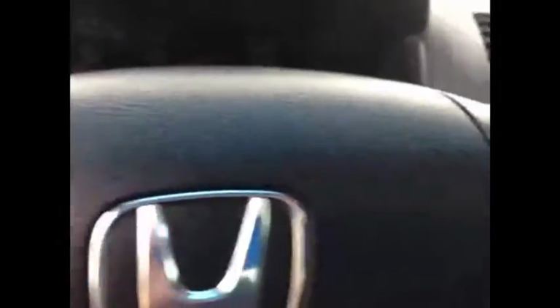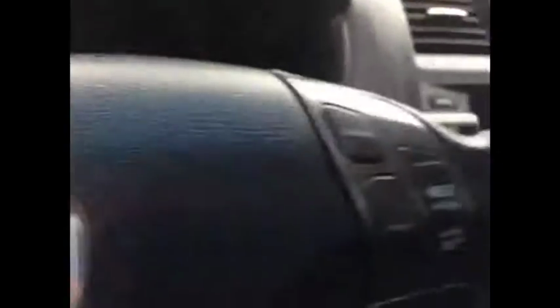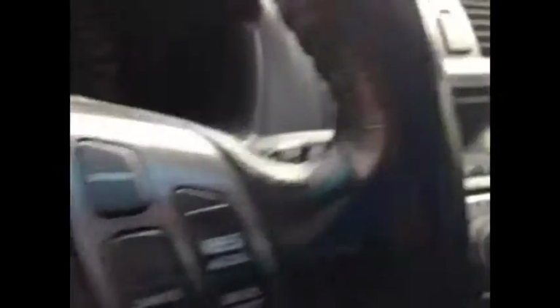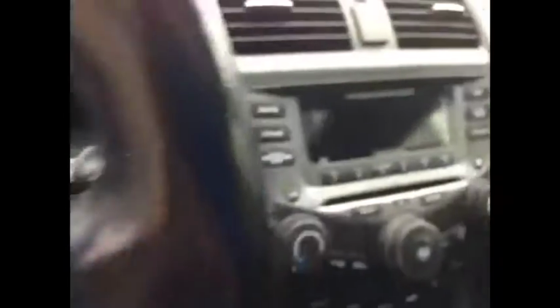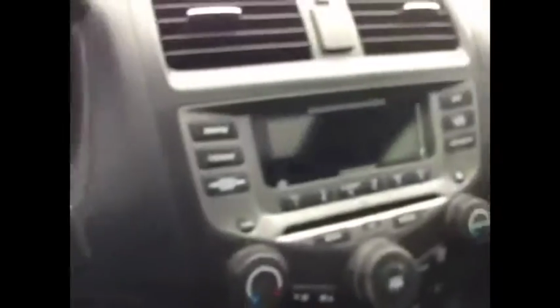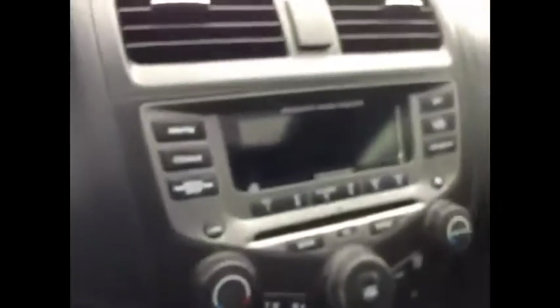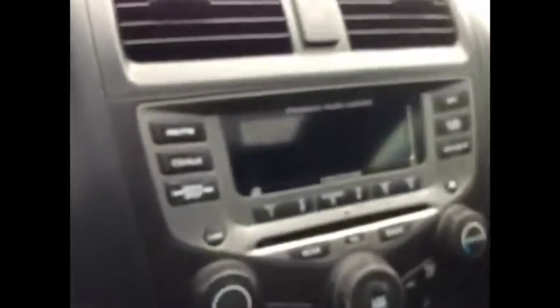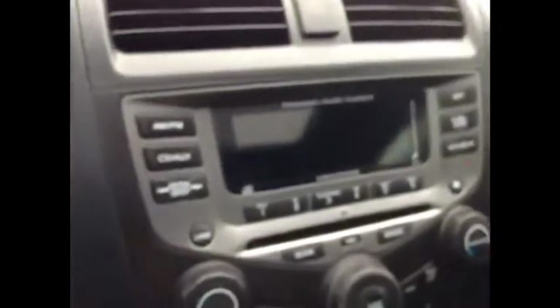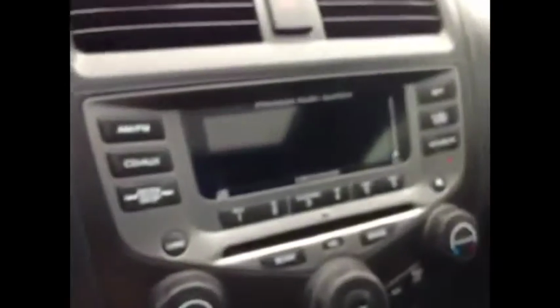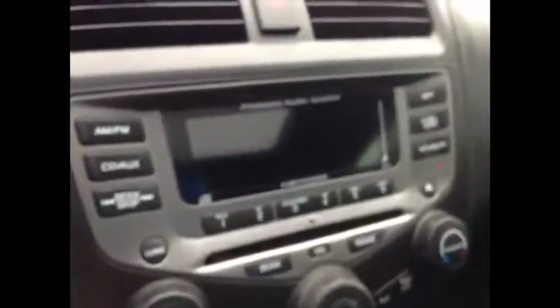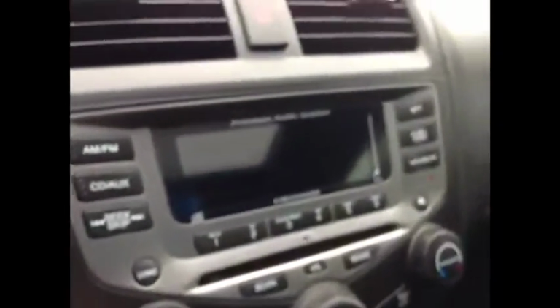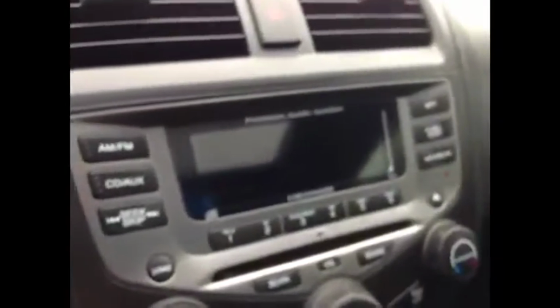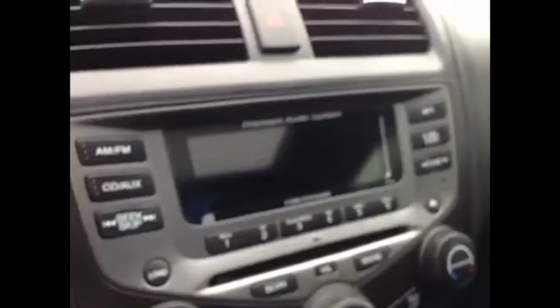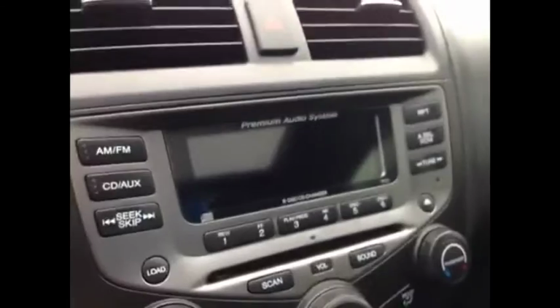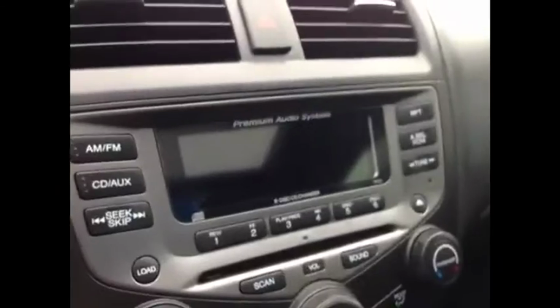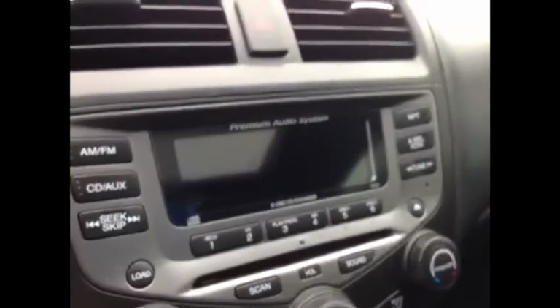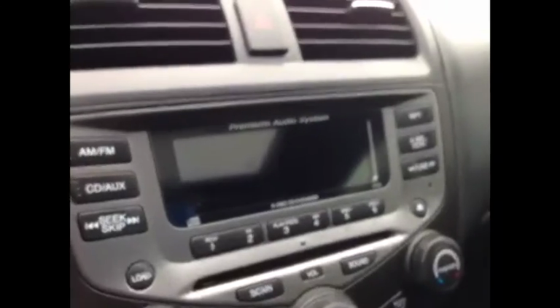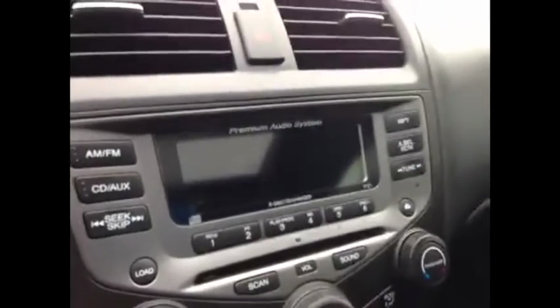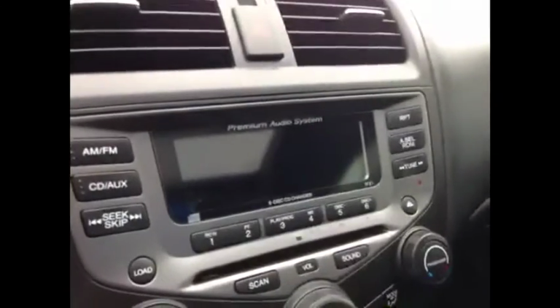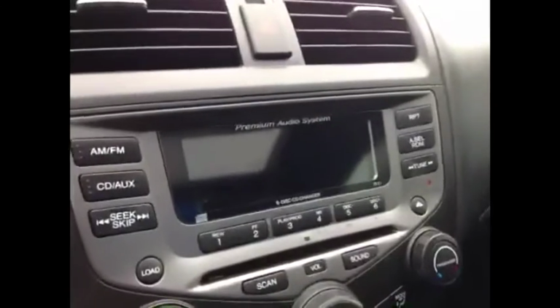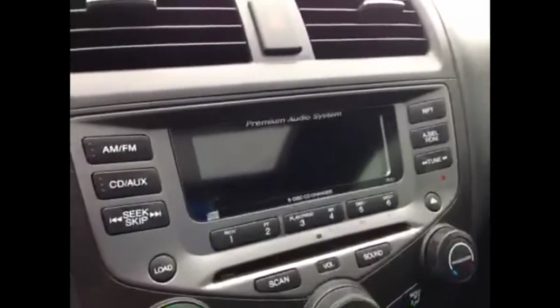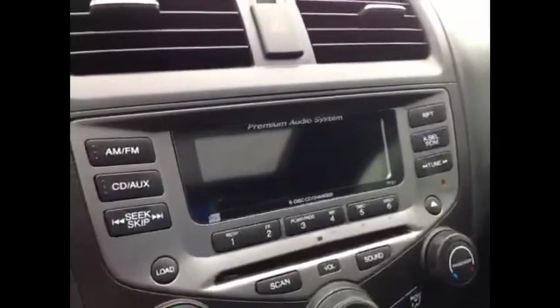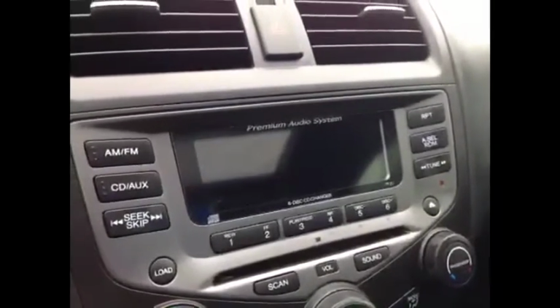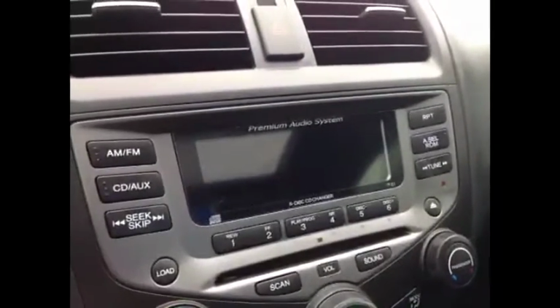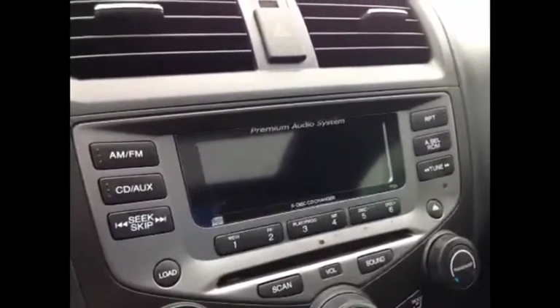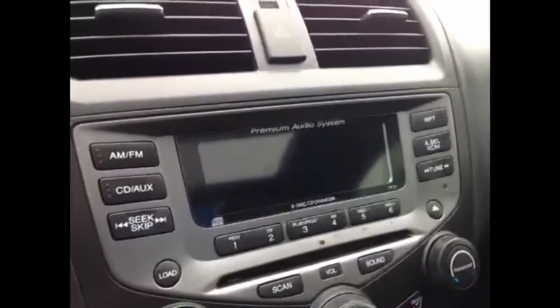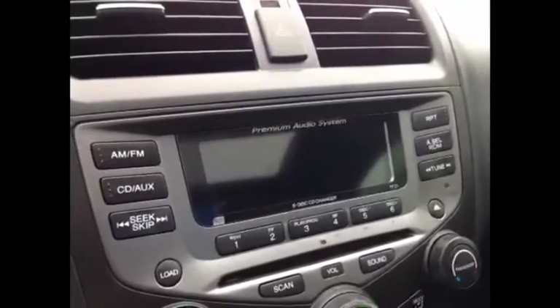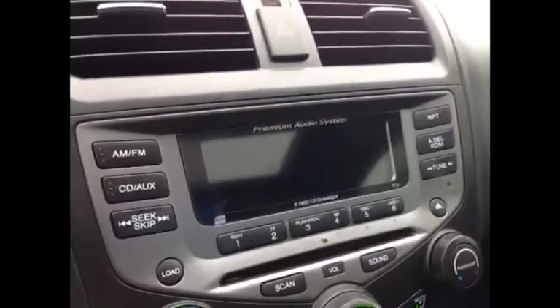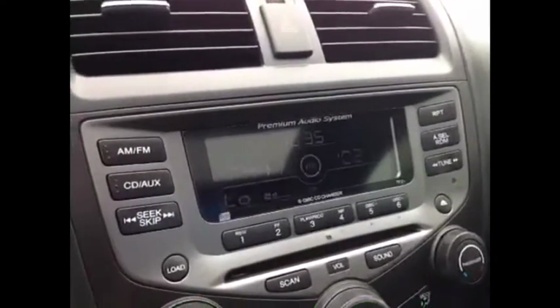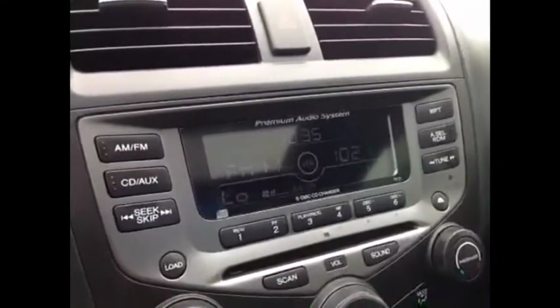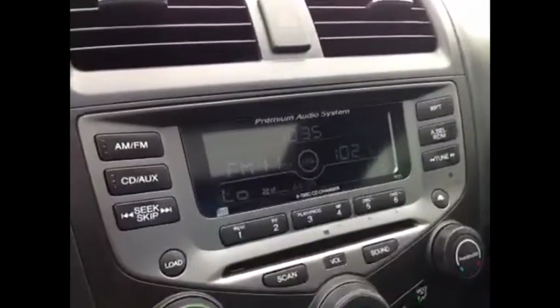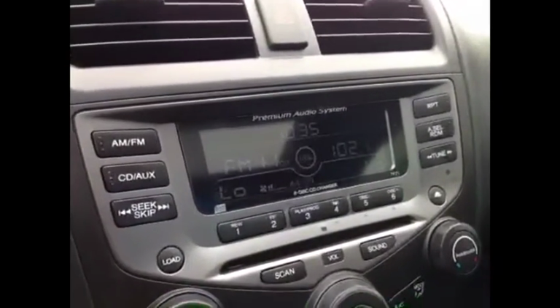It's got a beautiful audio system with auxiliary and CD player.